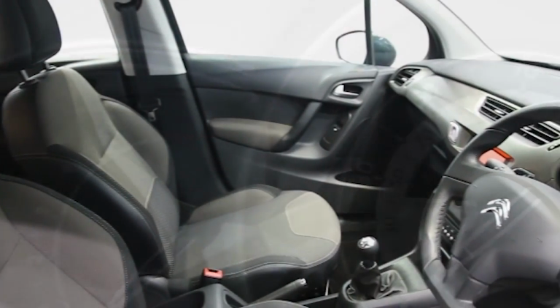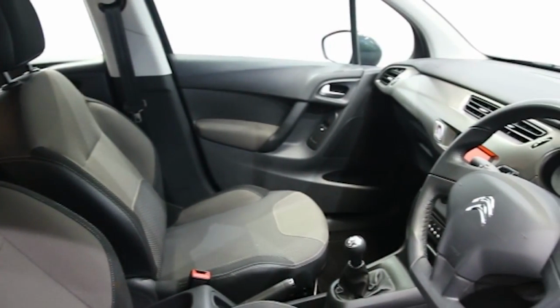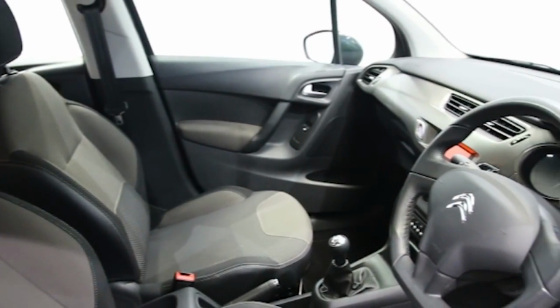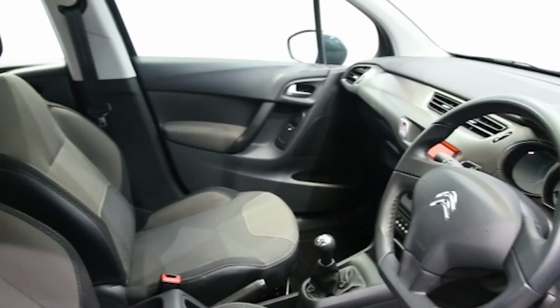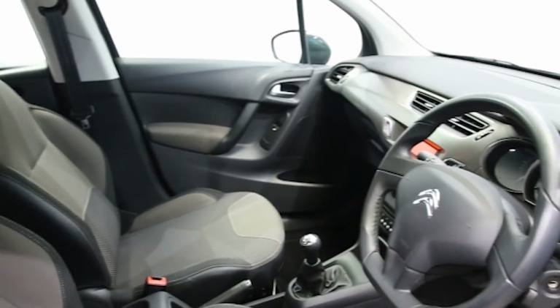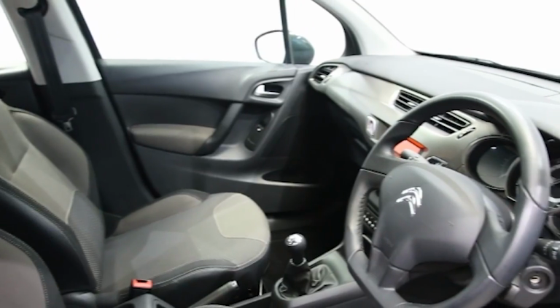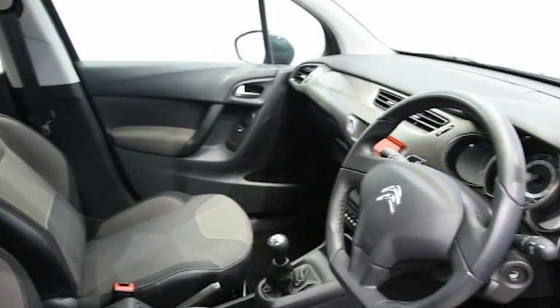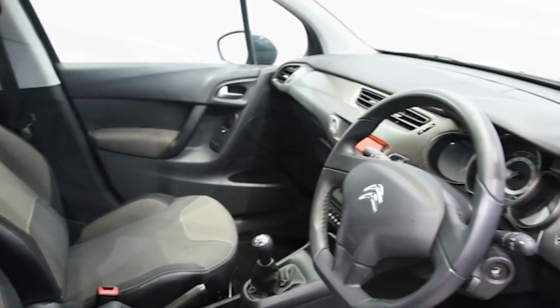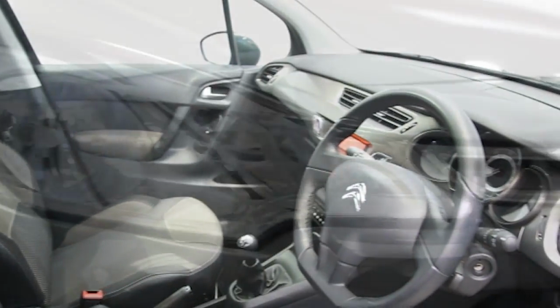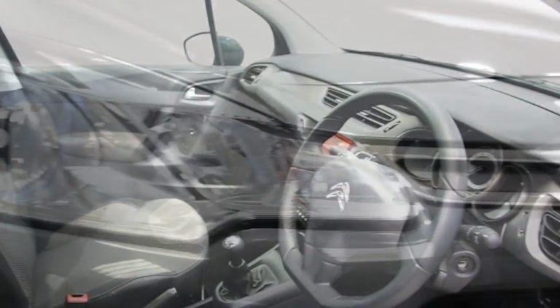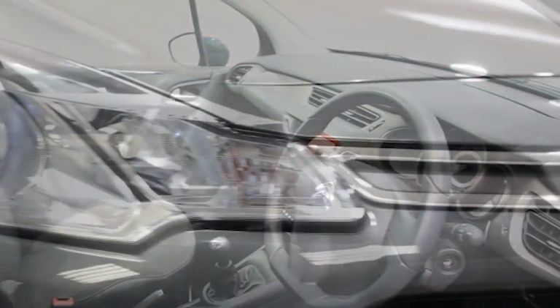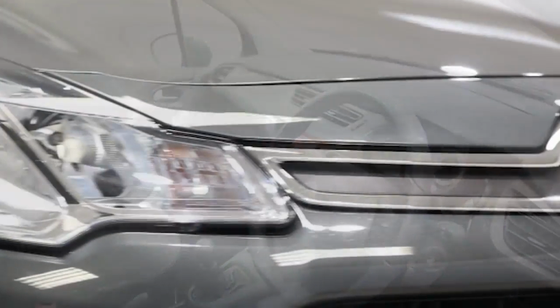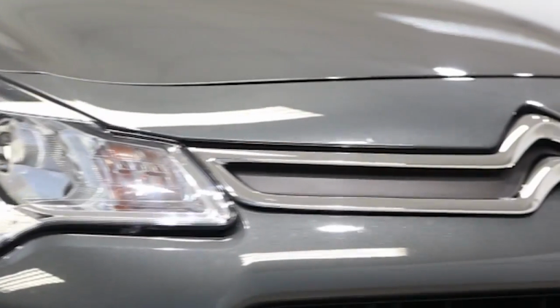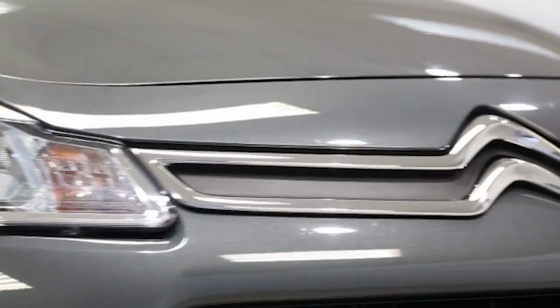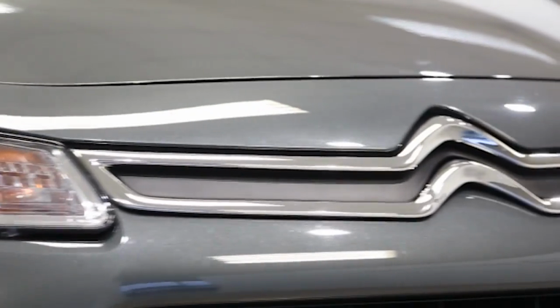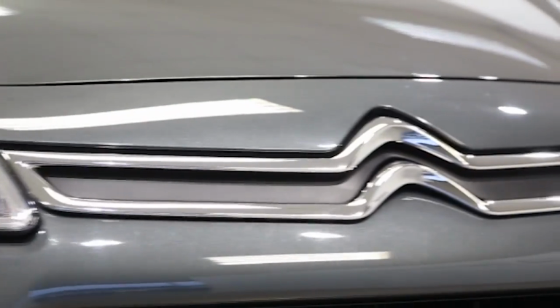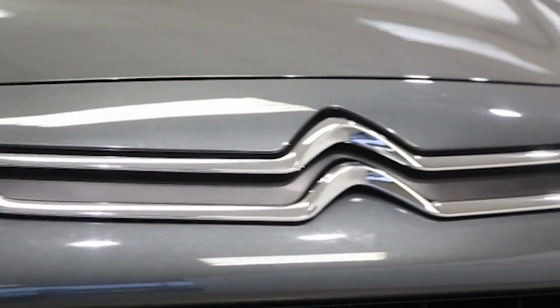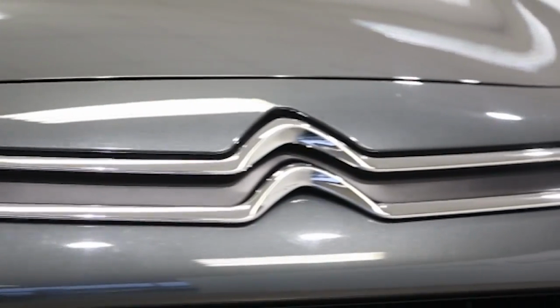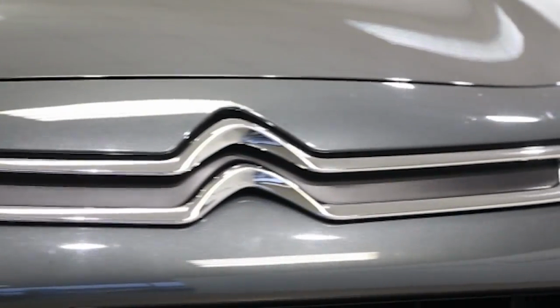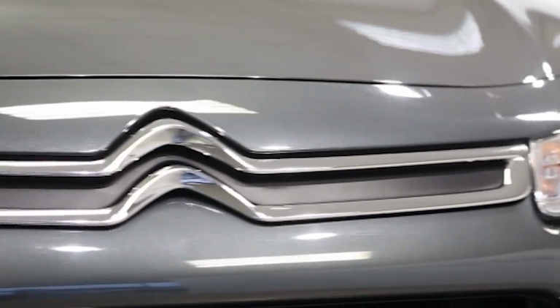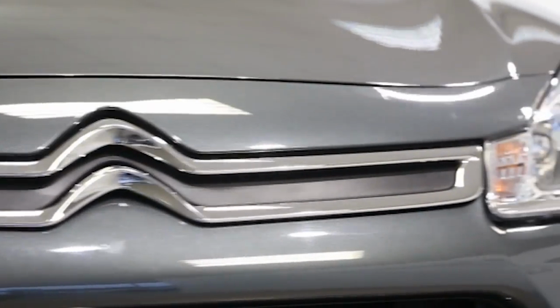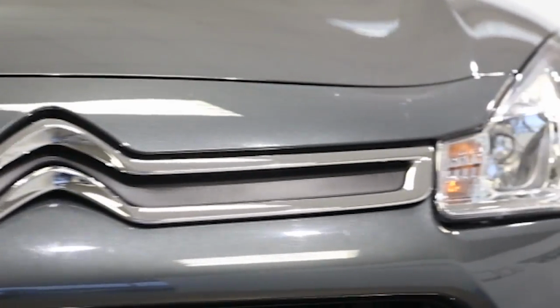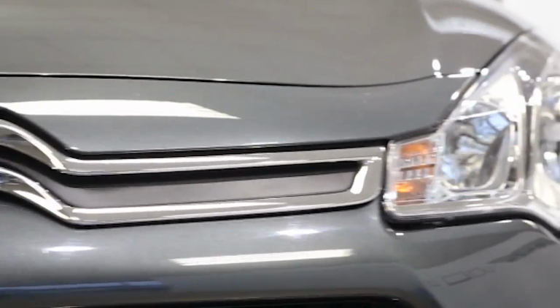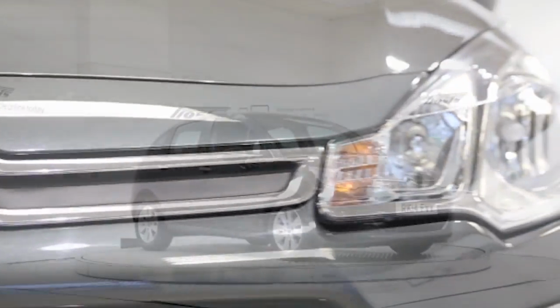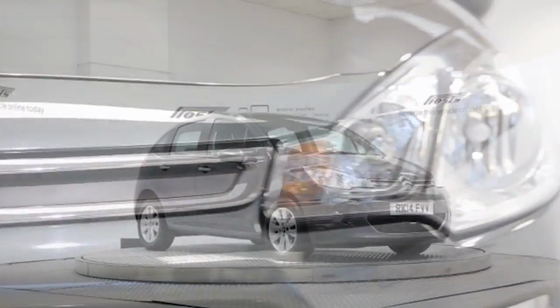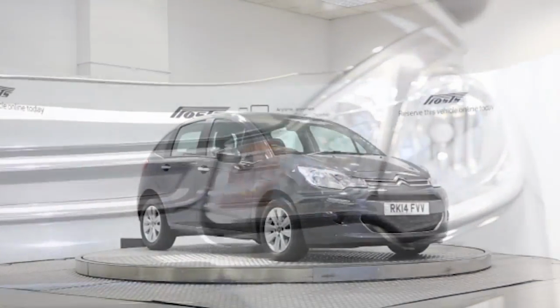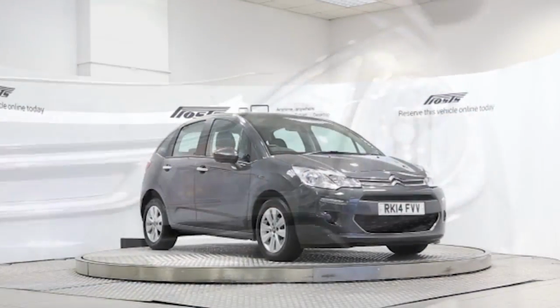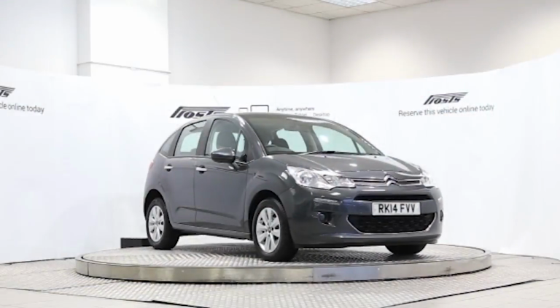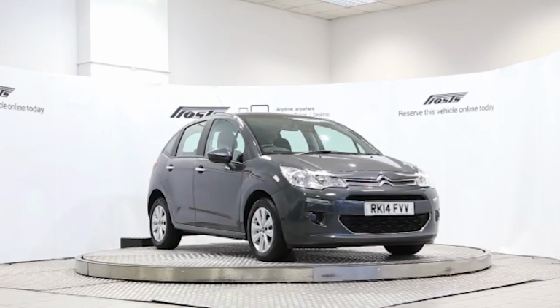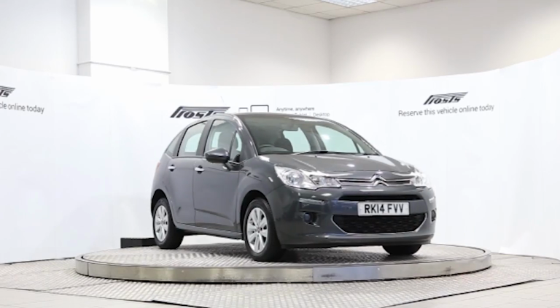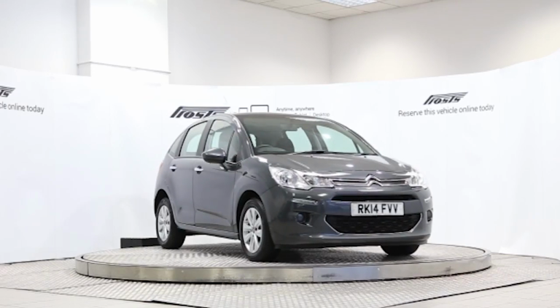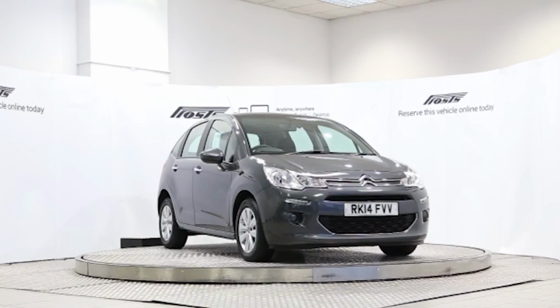Reserve this car online today for 48 hours, obligation-free, with a fully refundable £100 deposit.